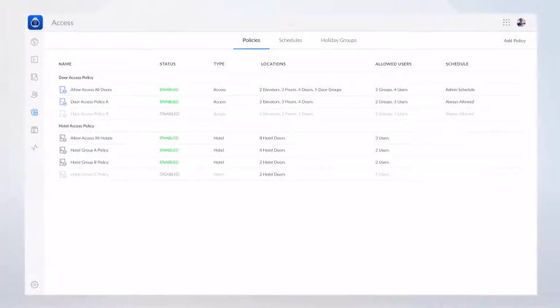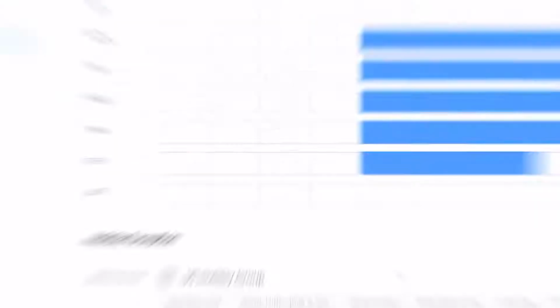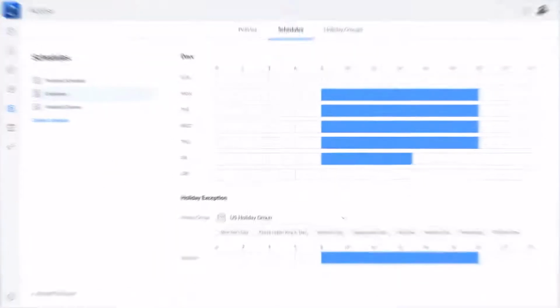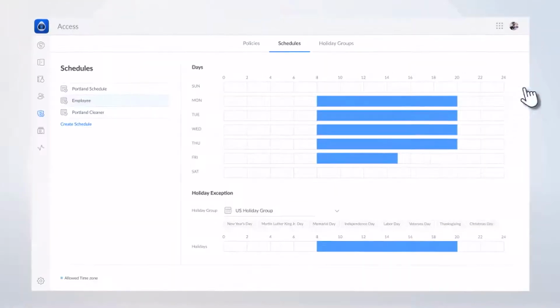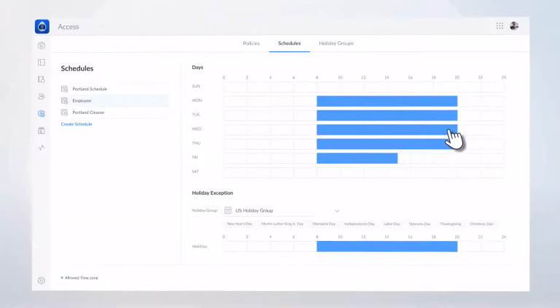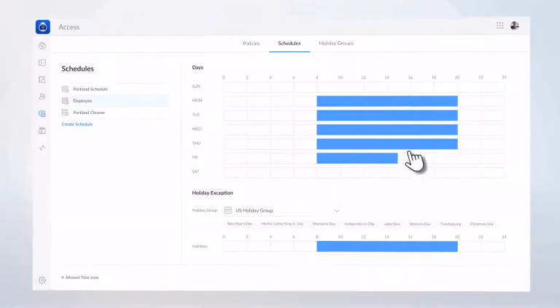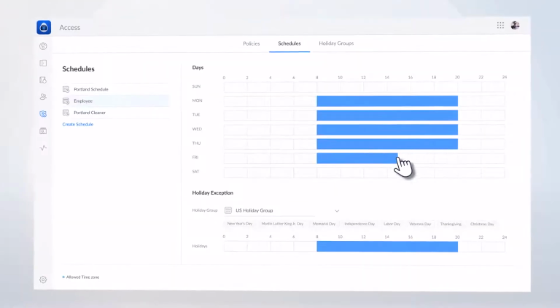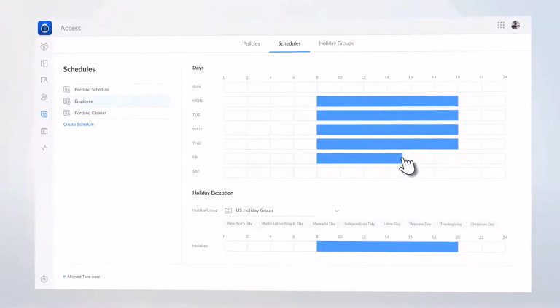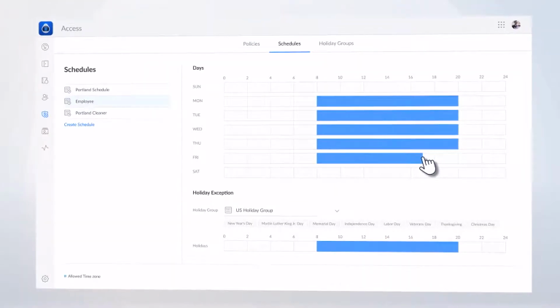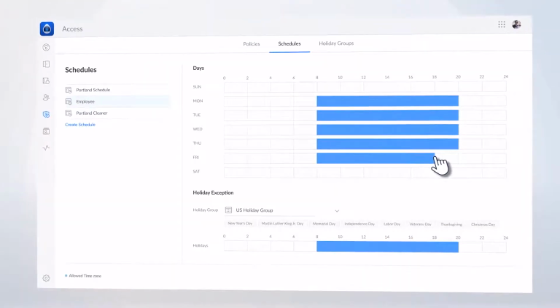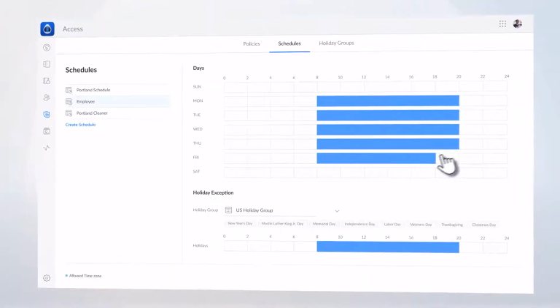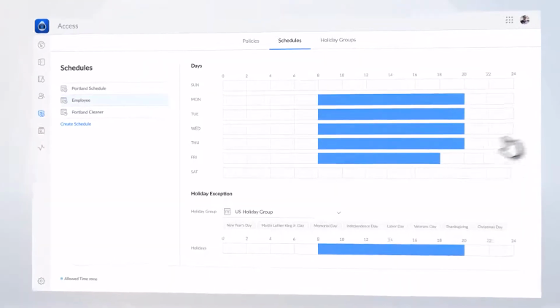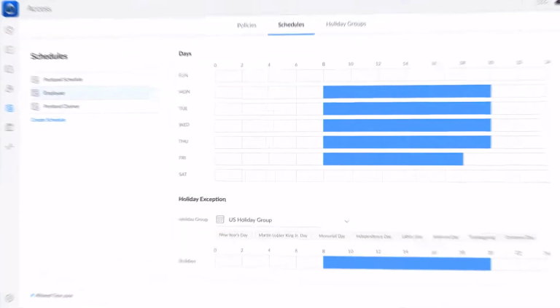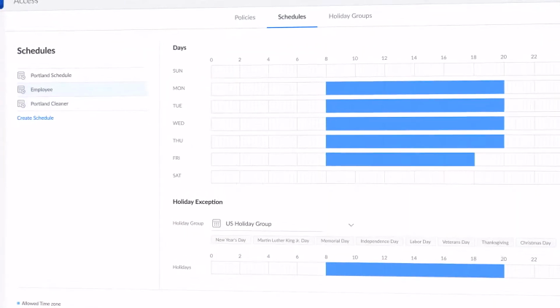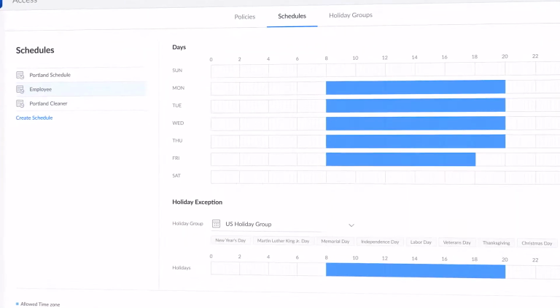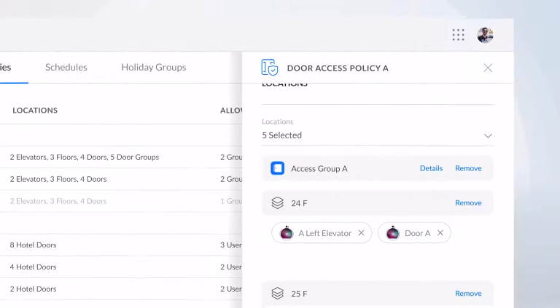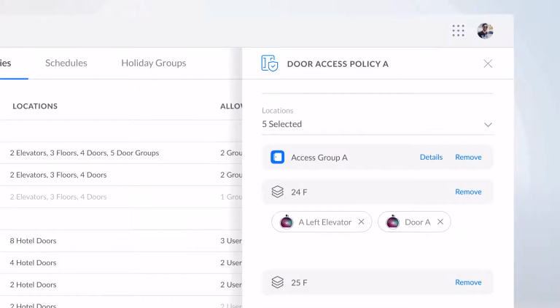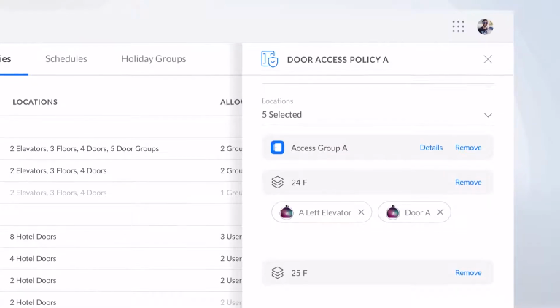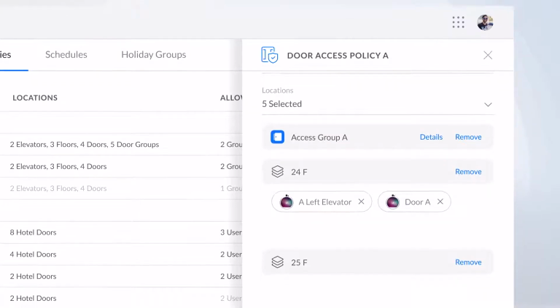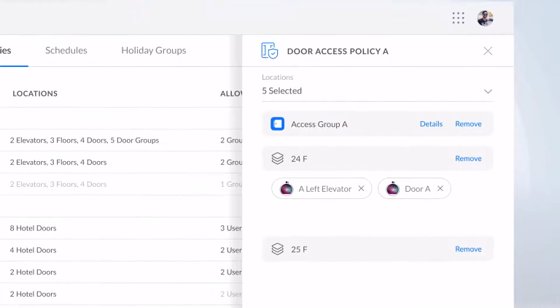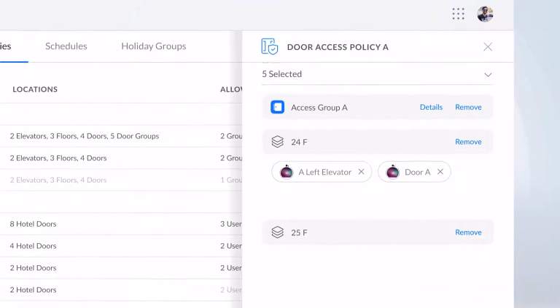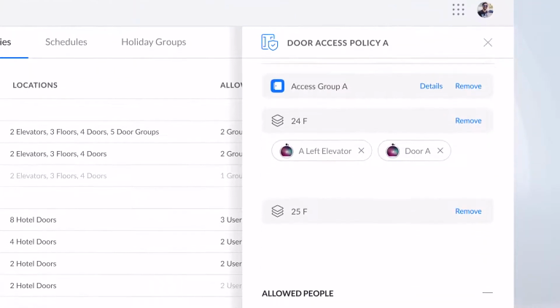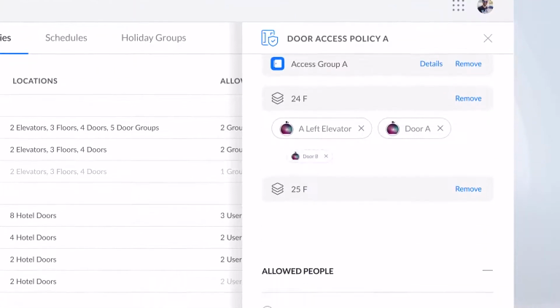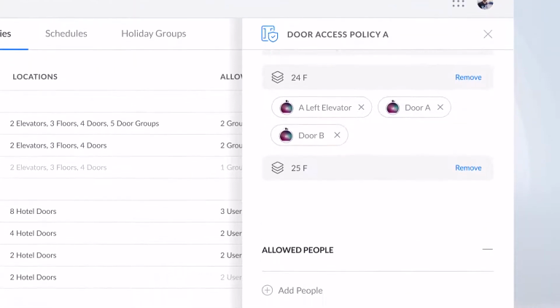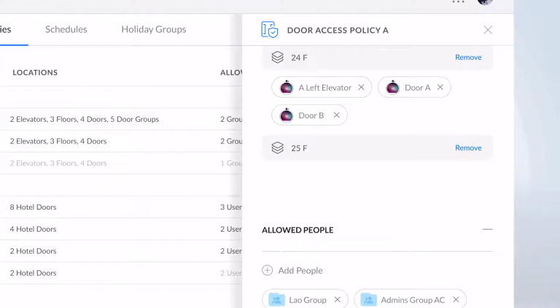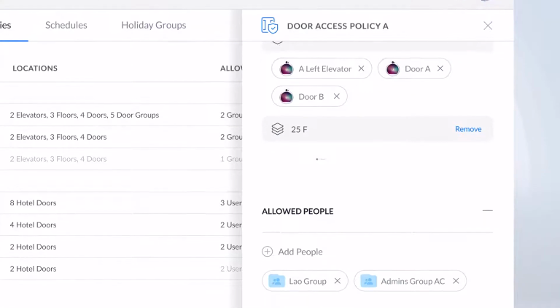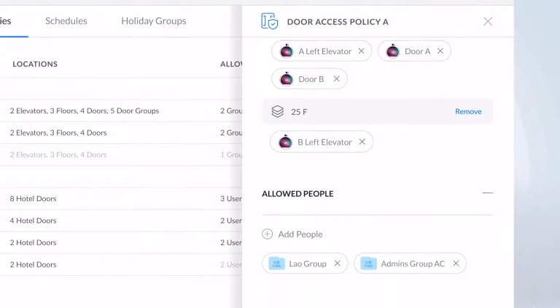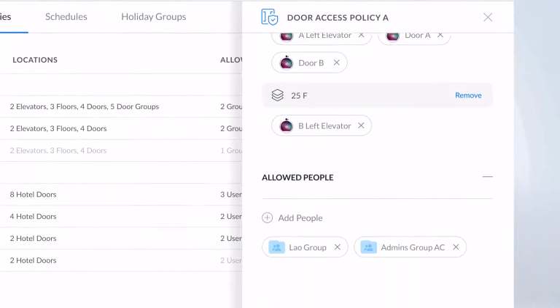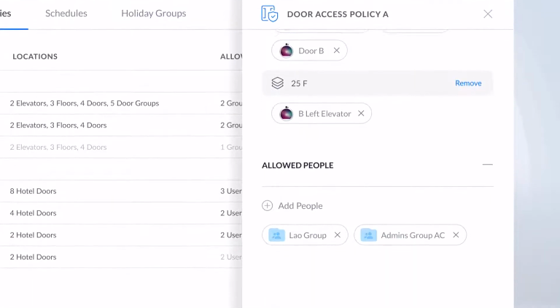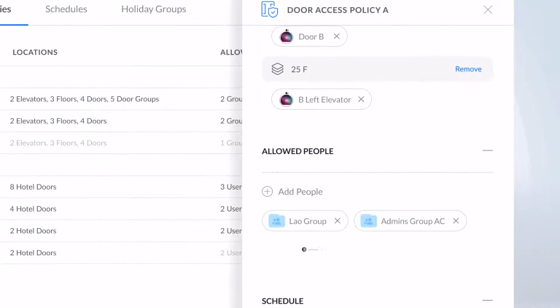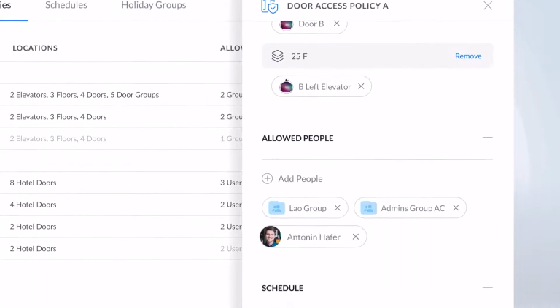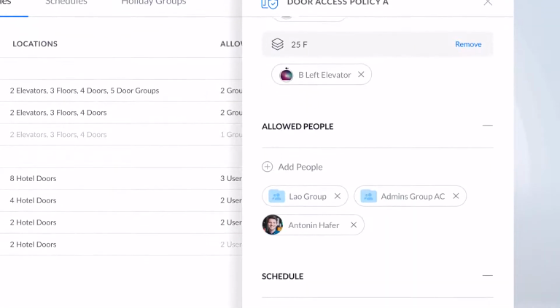And with completely customizable access policies, permissions, and schedules, you have complete control over who is allowed access and when.